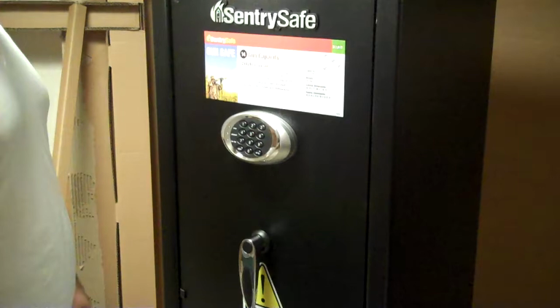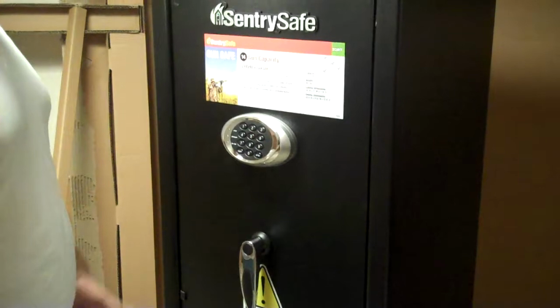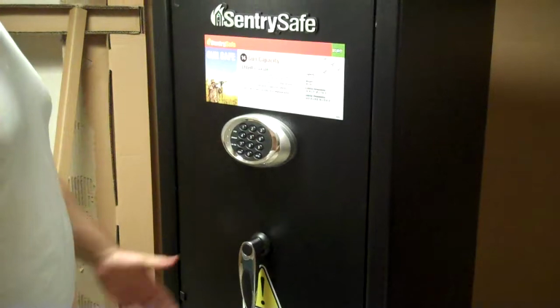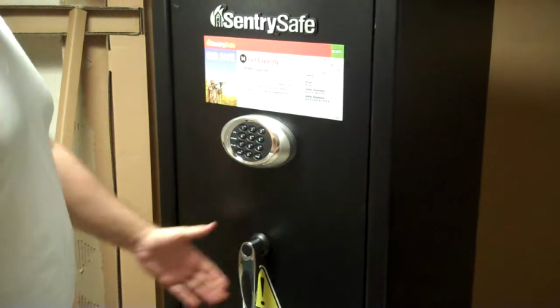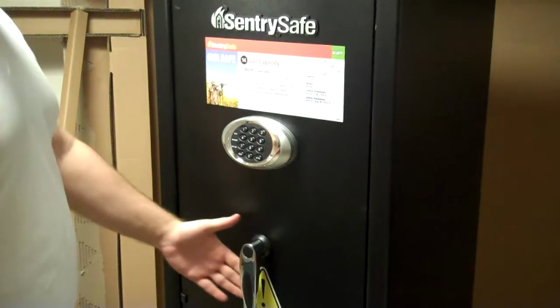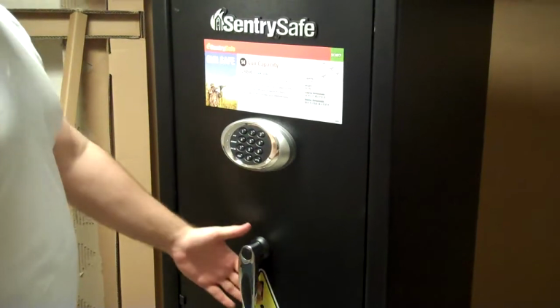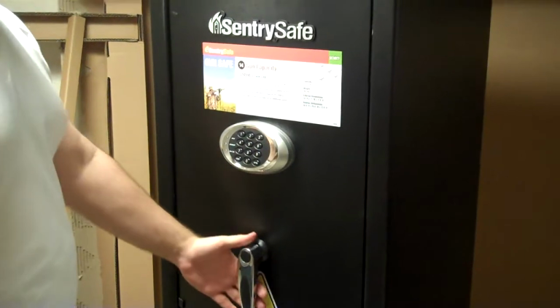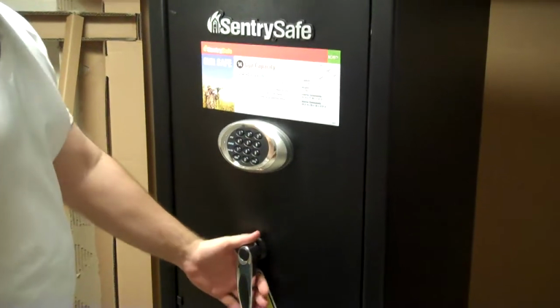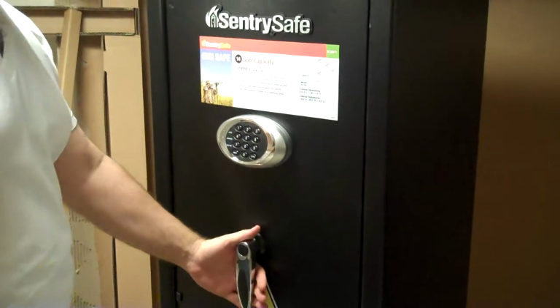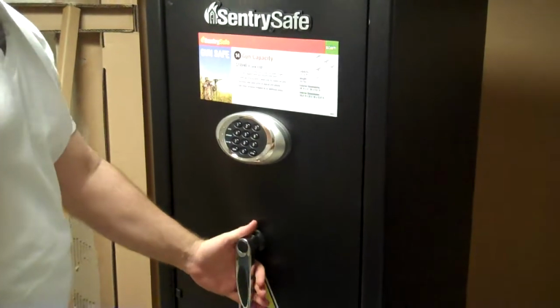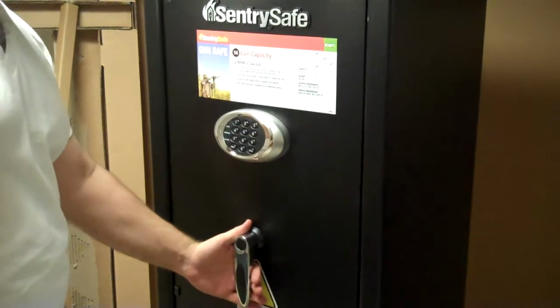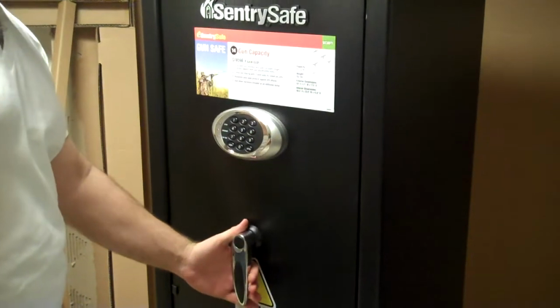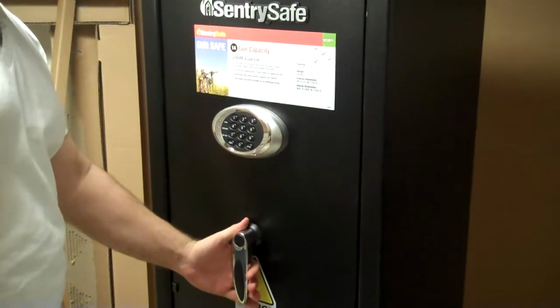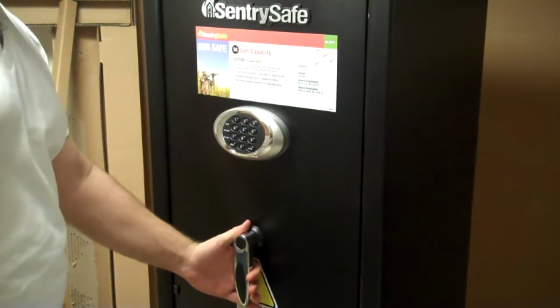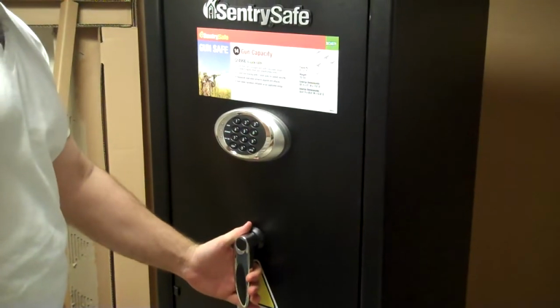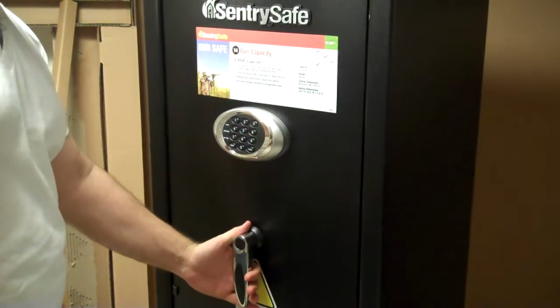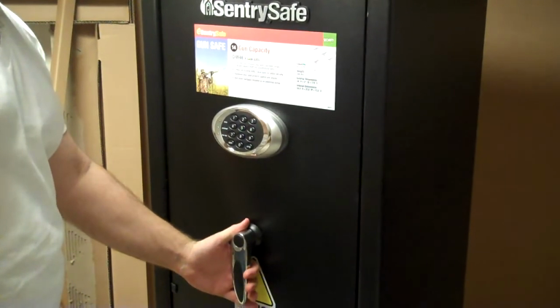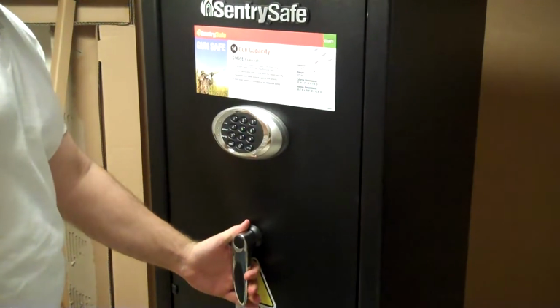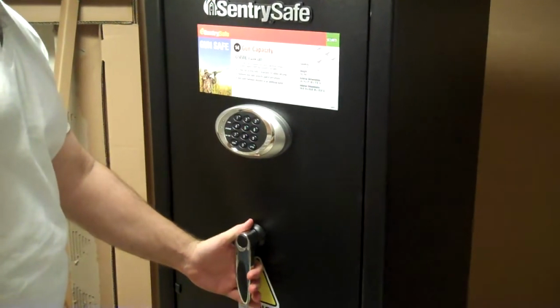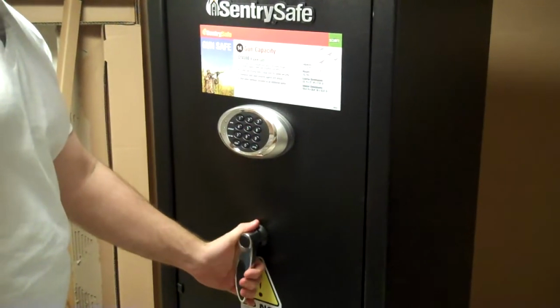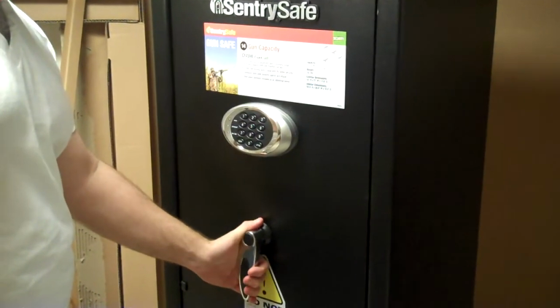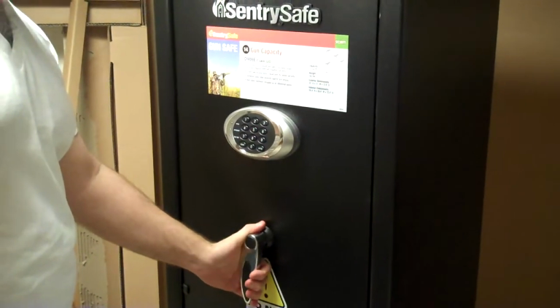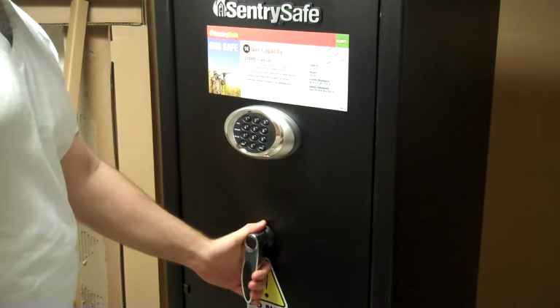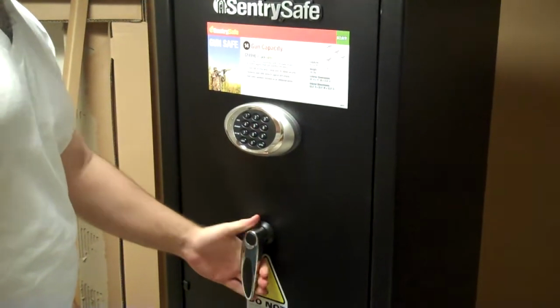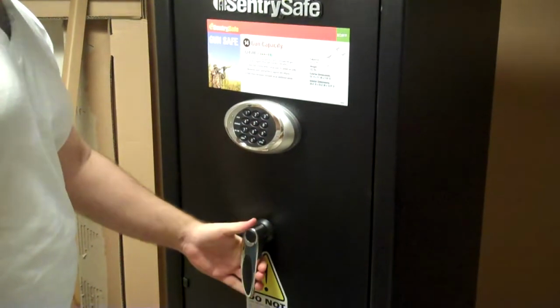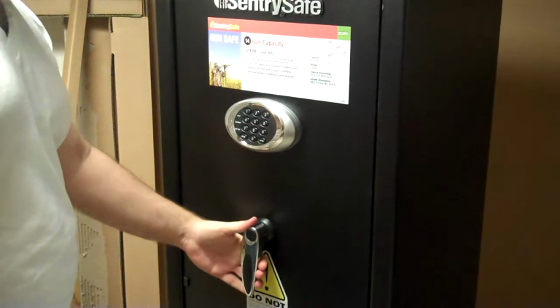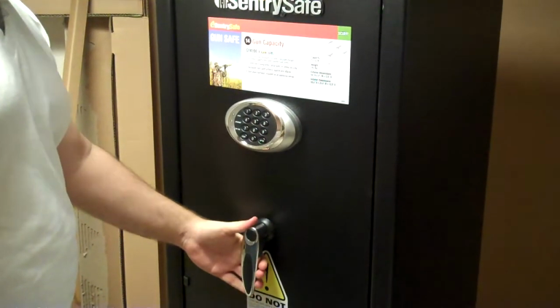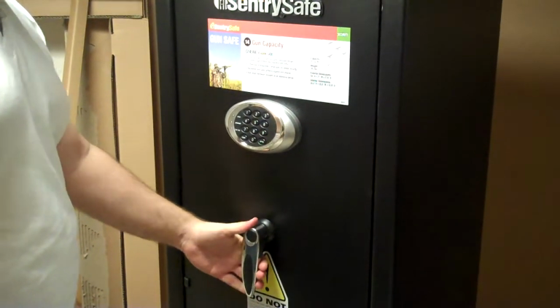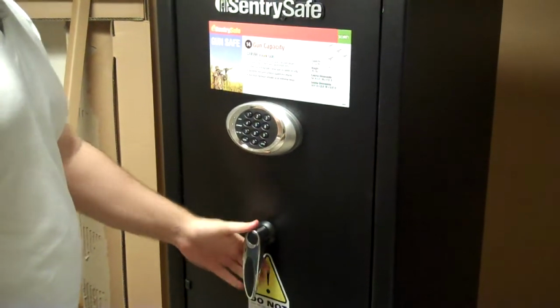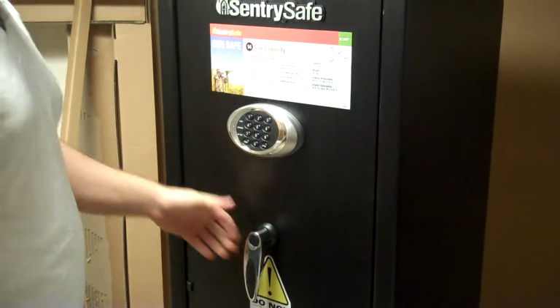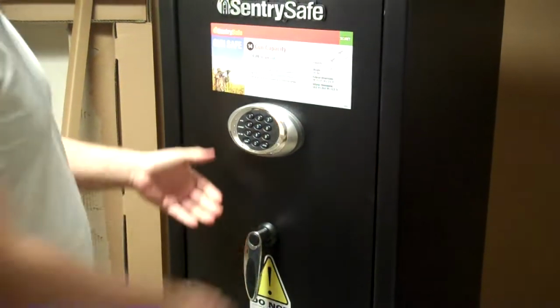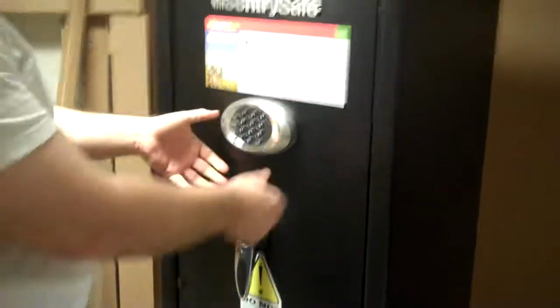Alright, breaking the lock. Here's how you do it. You take the handle and you pull it so that it's tensioned.